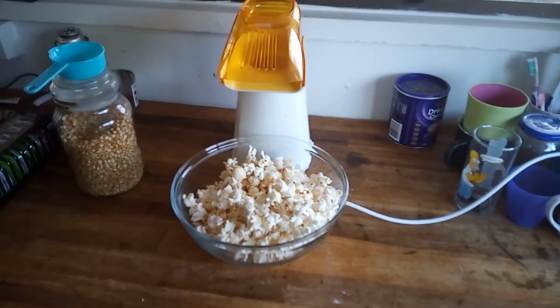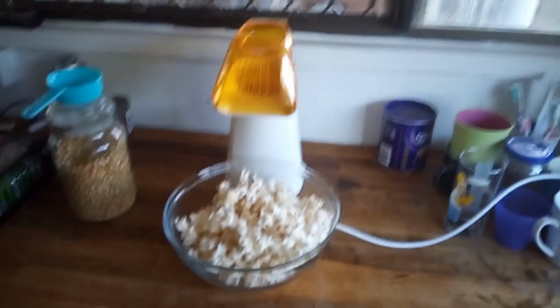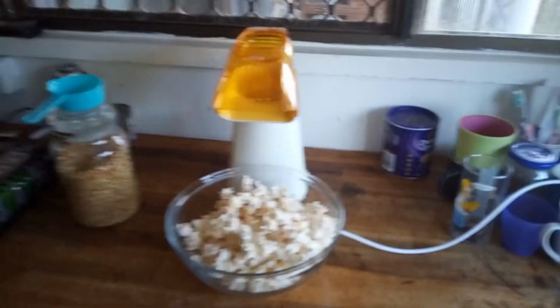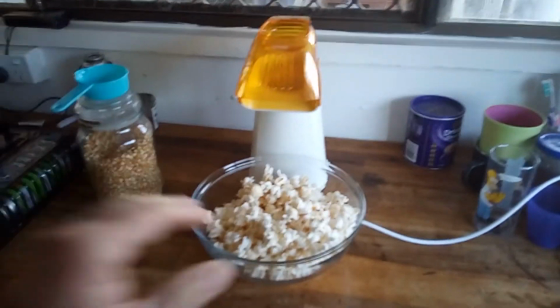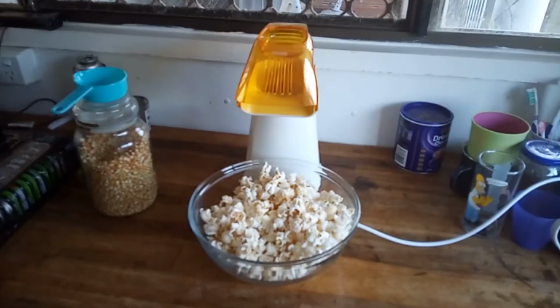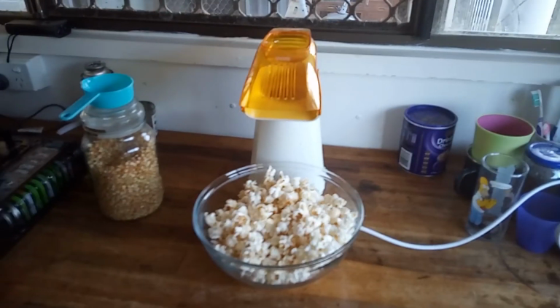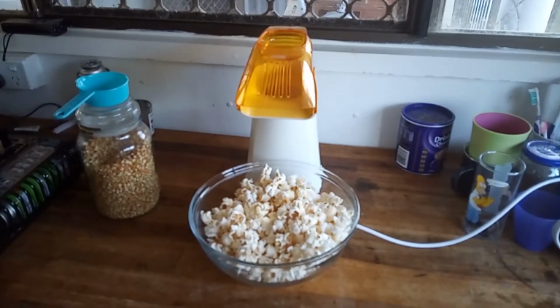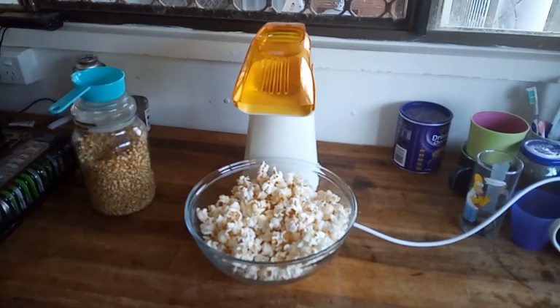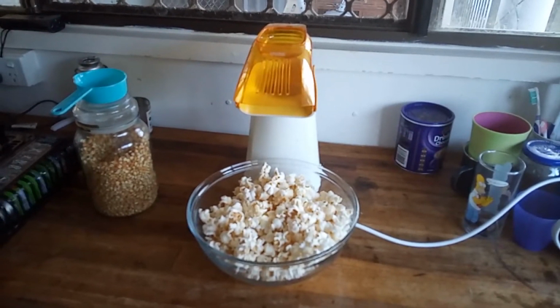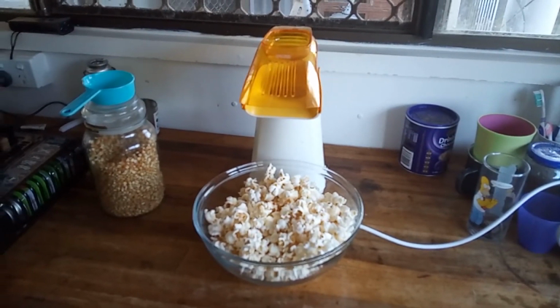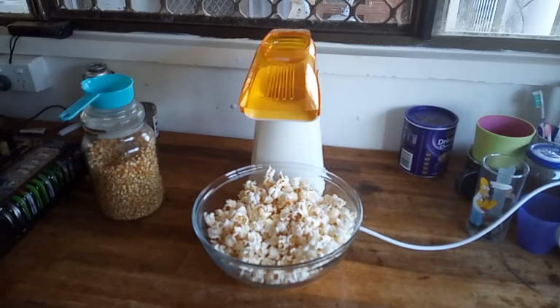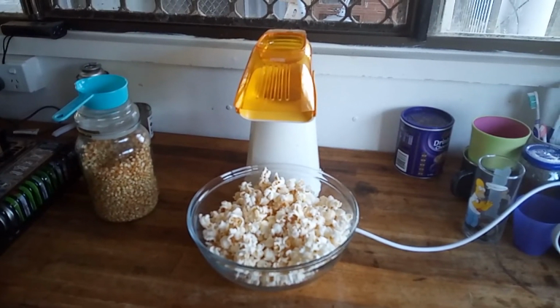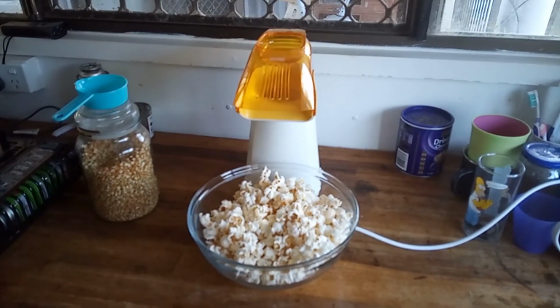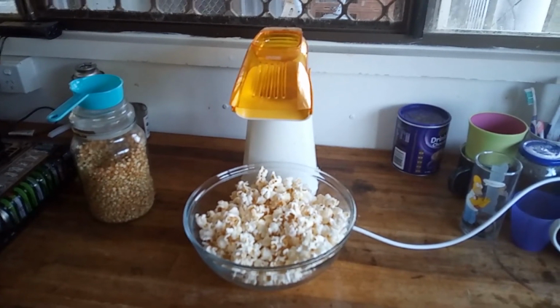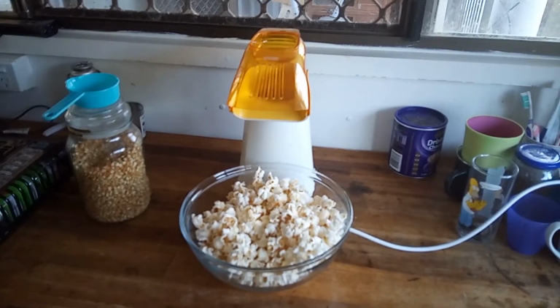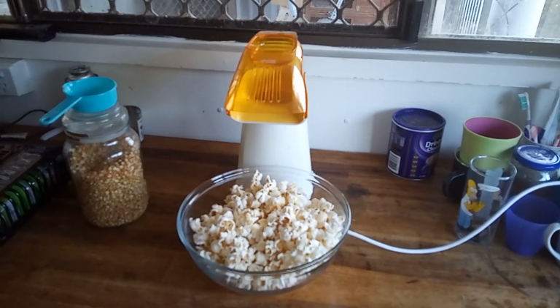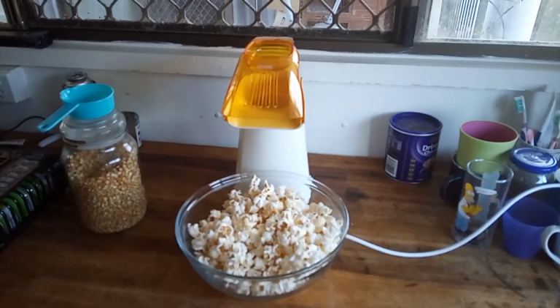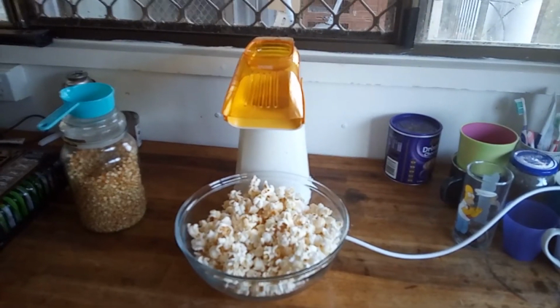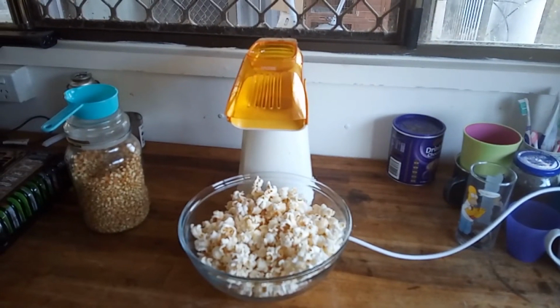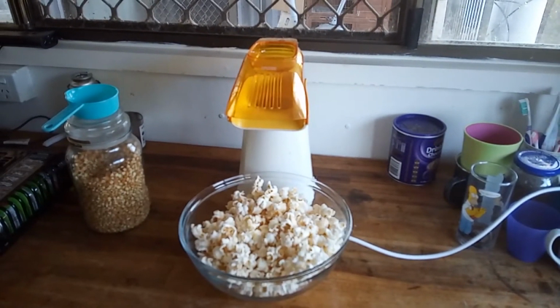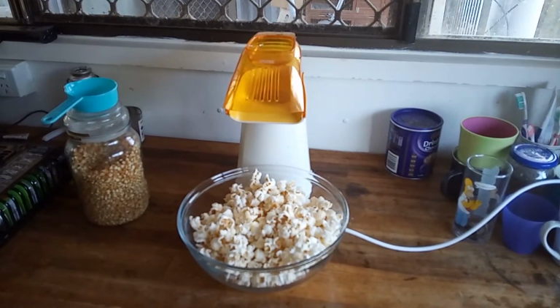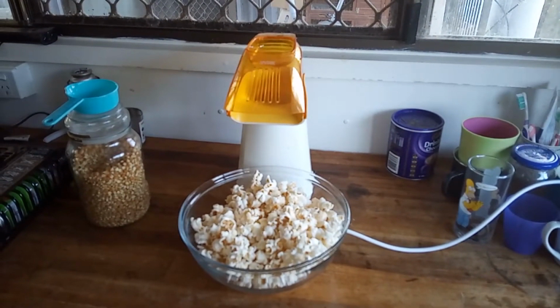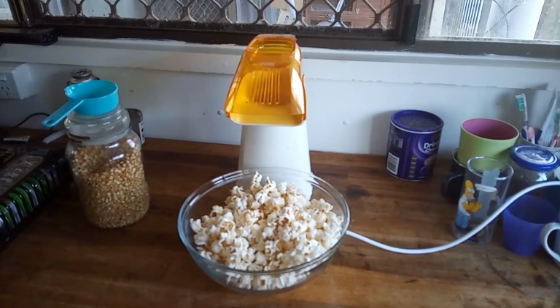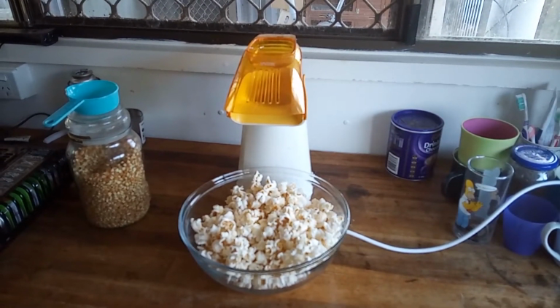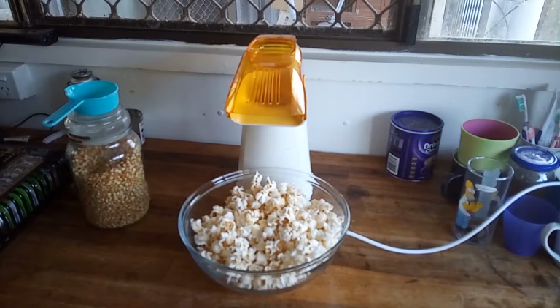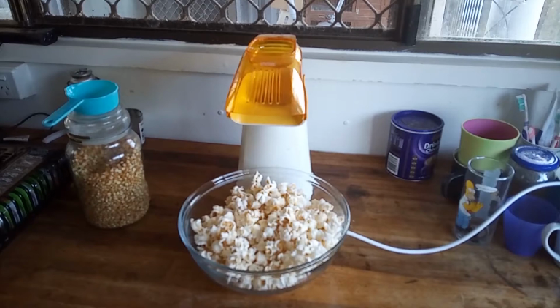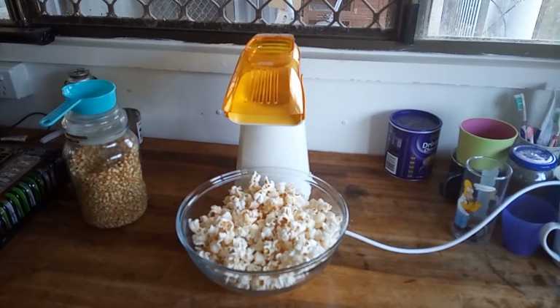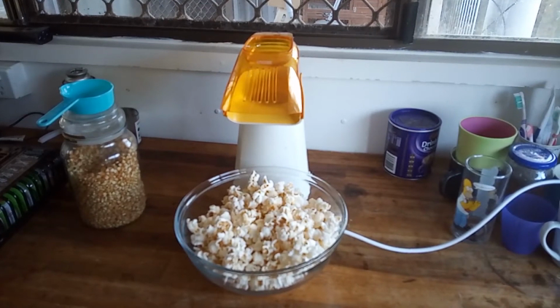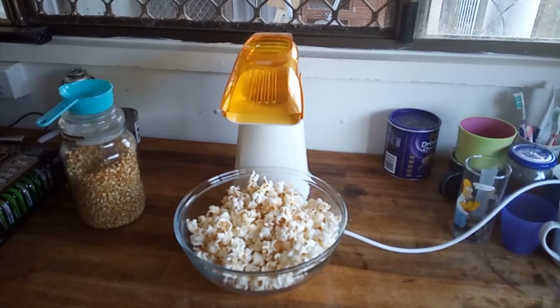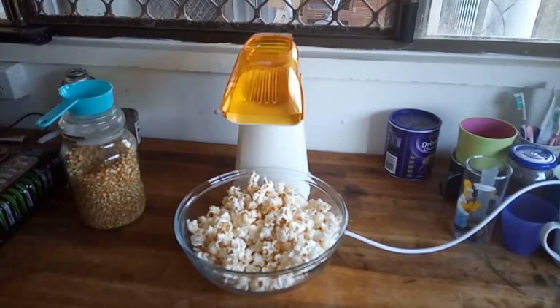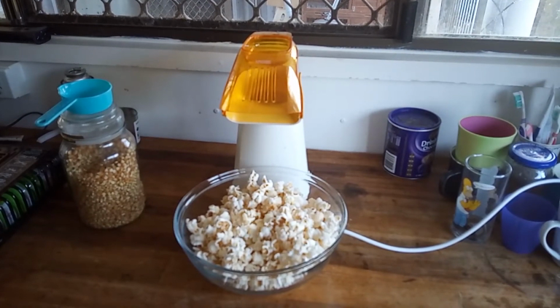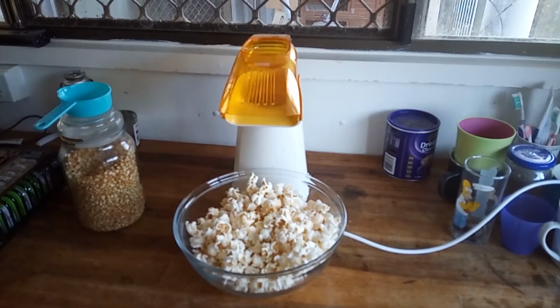There we go — there's a bowl of popcorn cooked with solar electricity. We'll catch you next time on Bush Block Homestead.